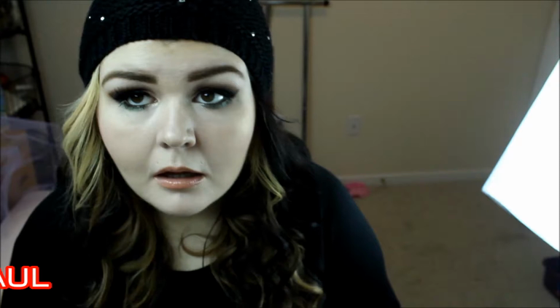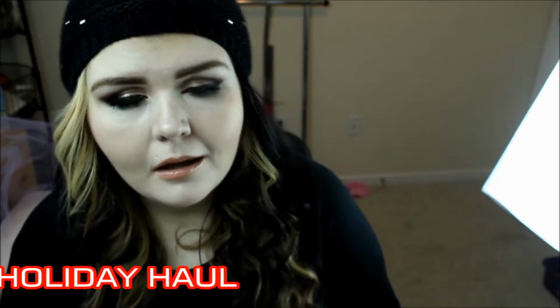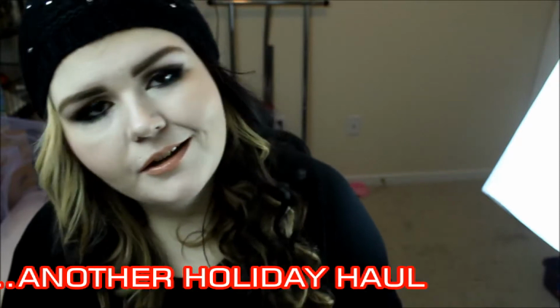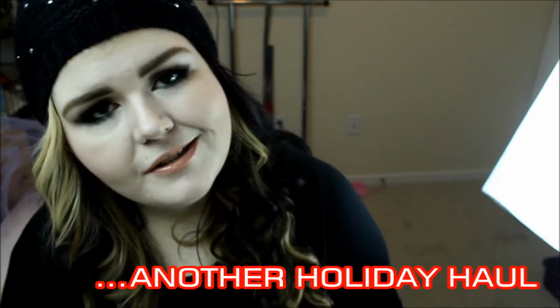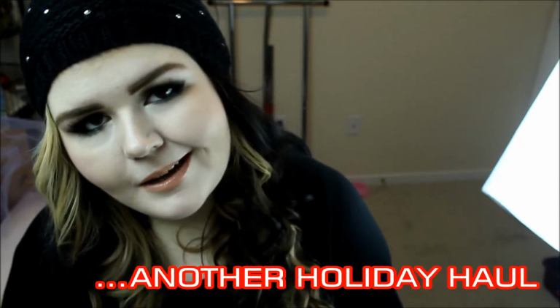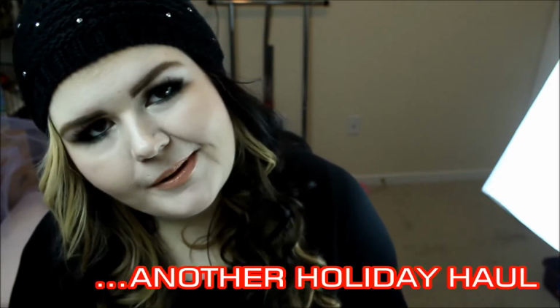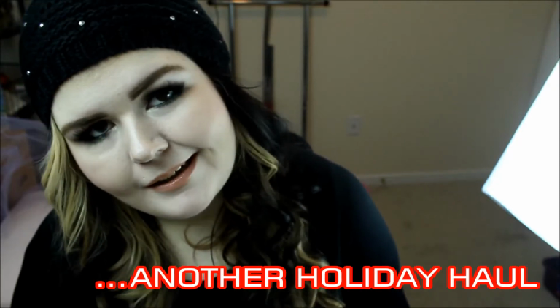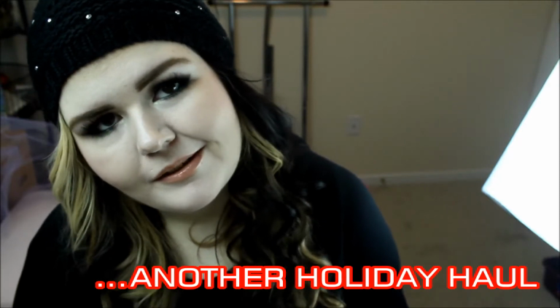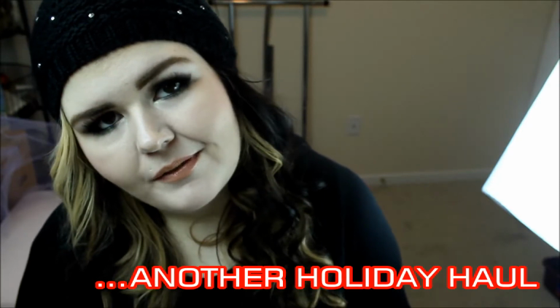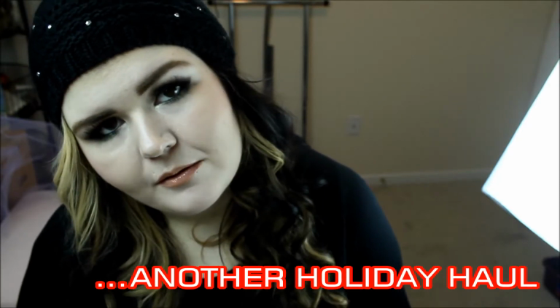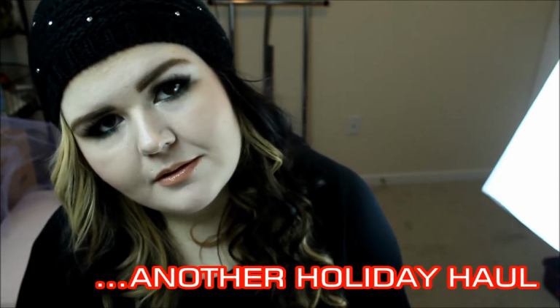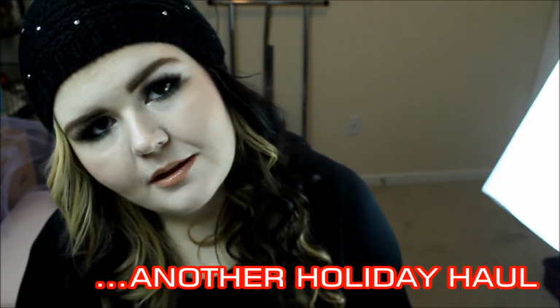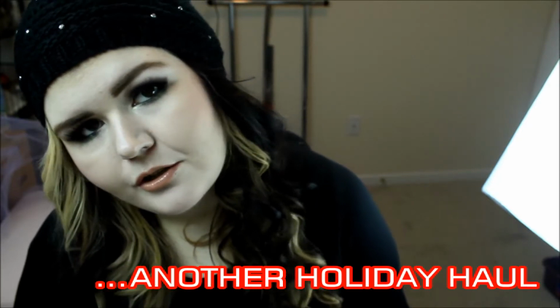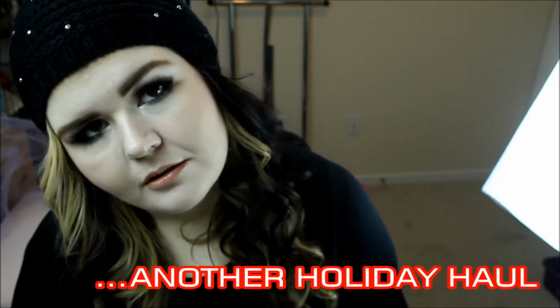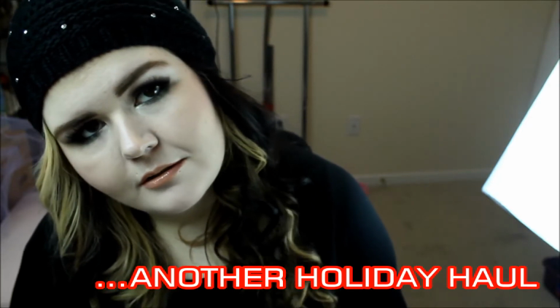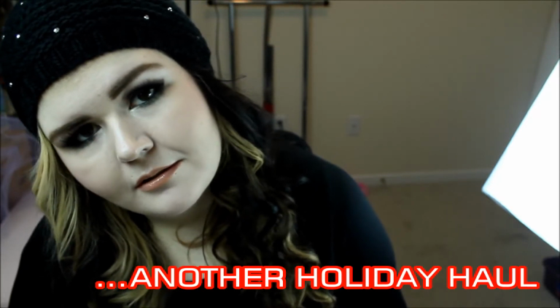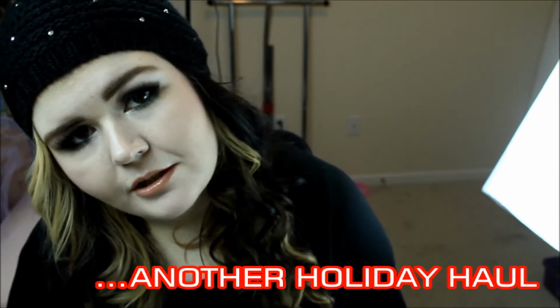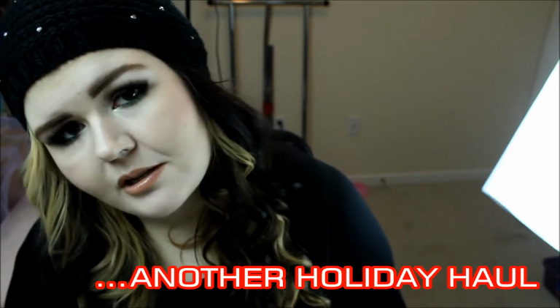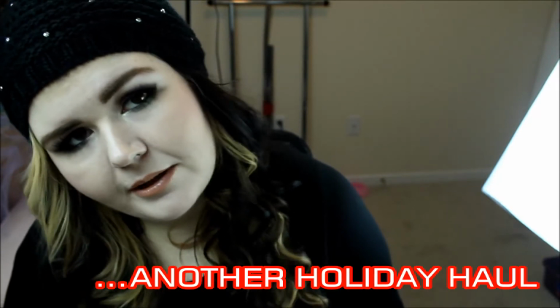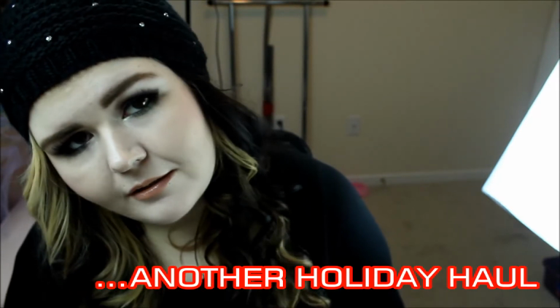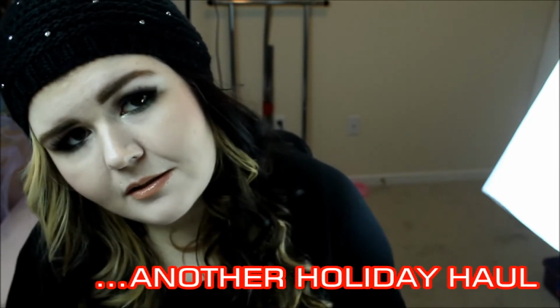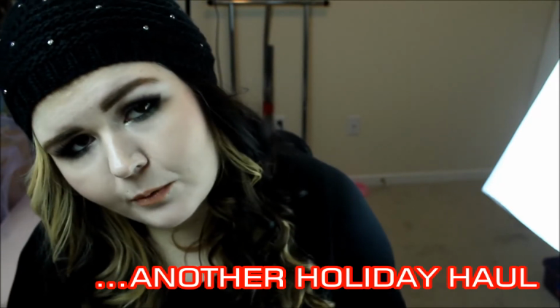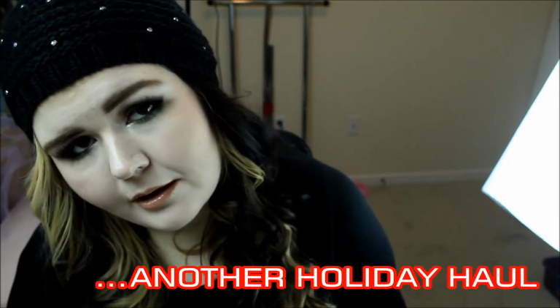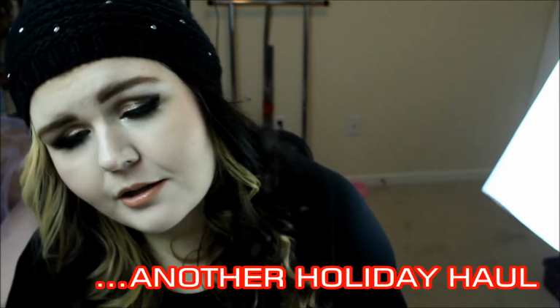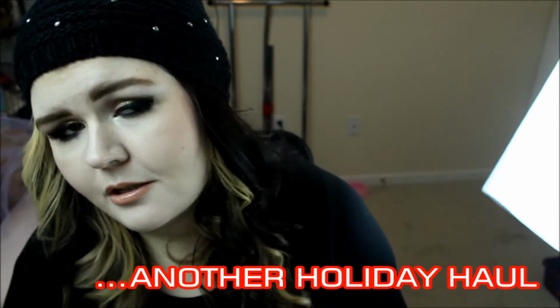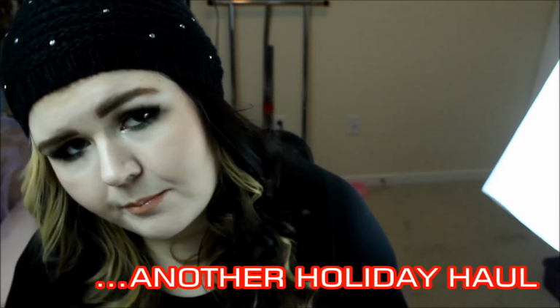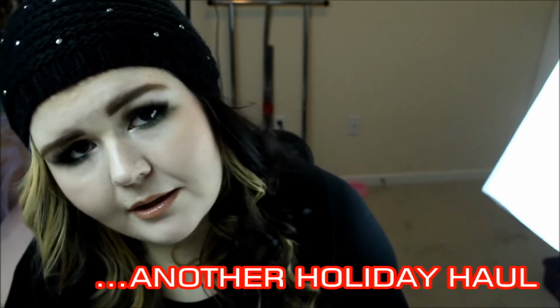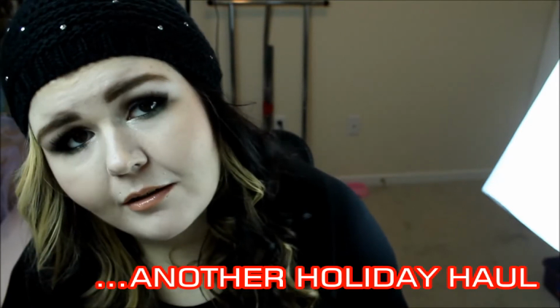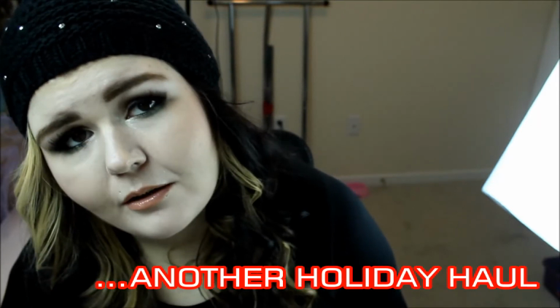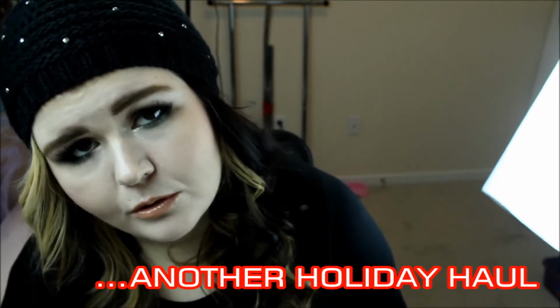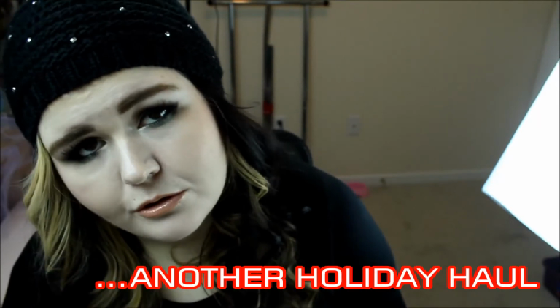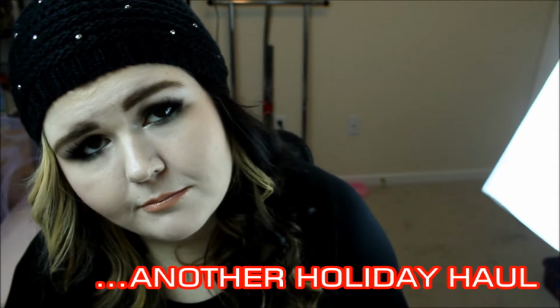I should just not be allowed to leave the house. I shouldn't. I should not be allowed in Sephora. I should not be allowed in Nordstrom.